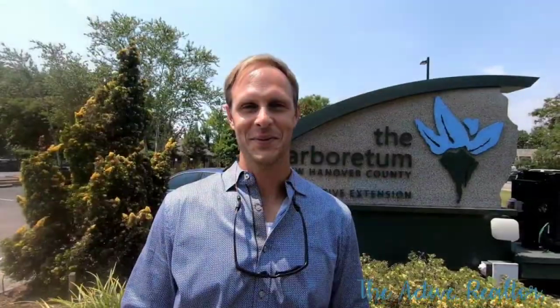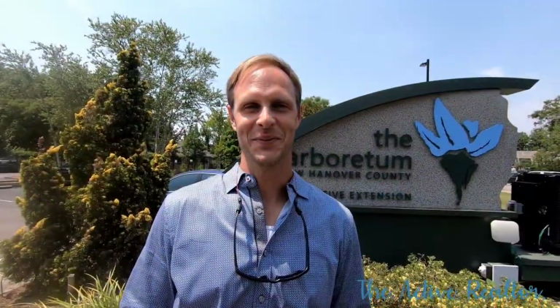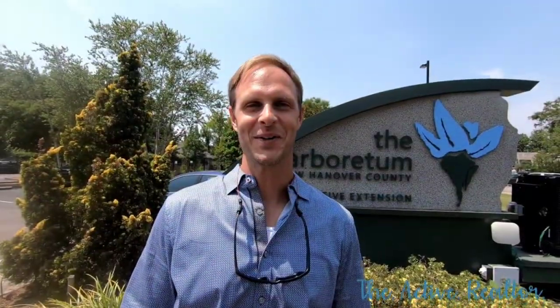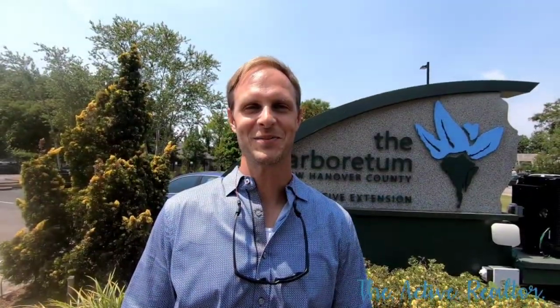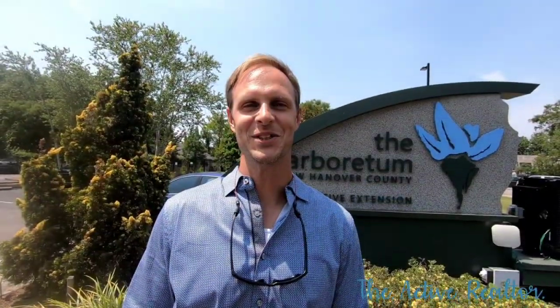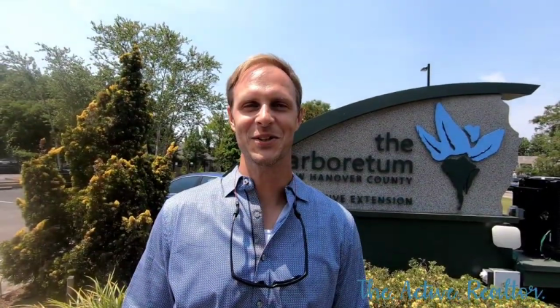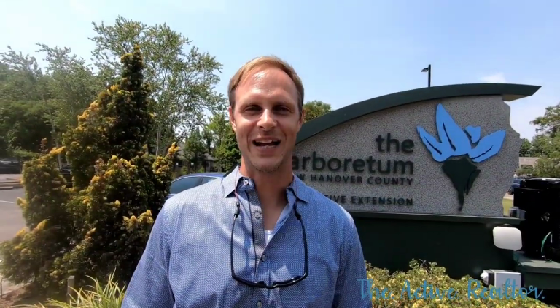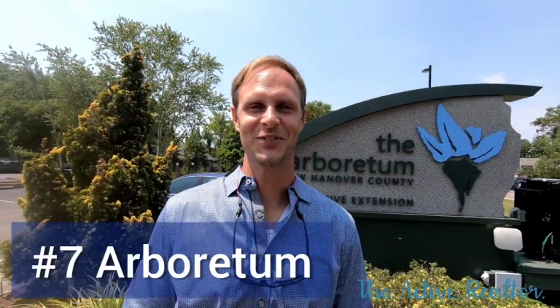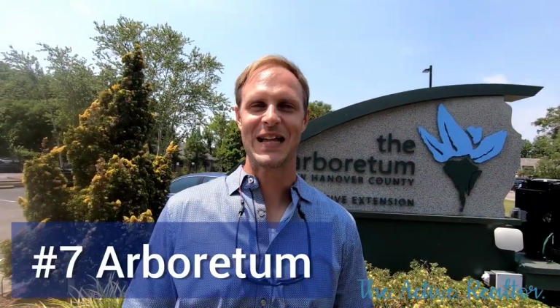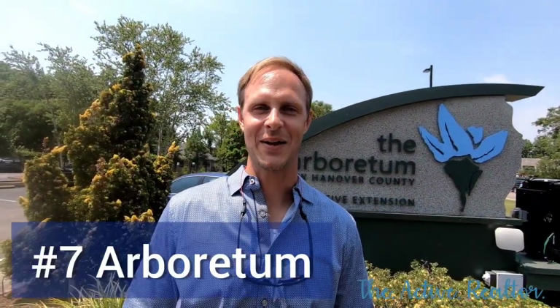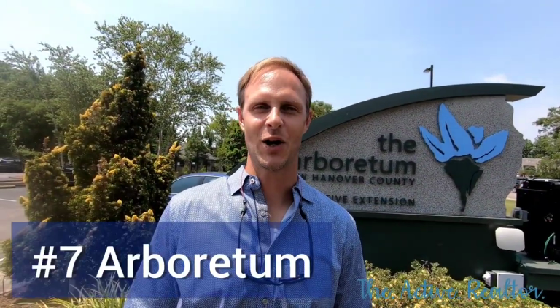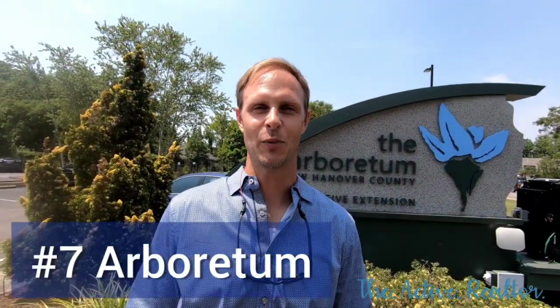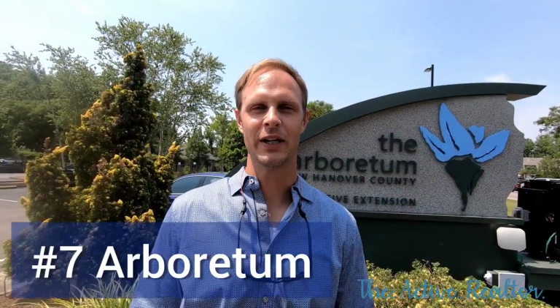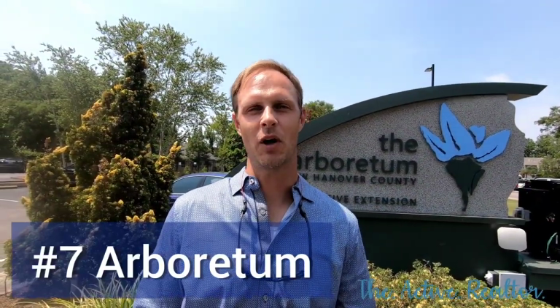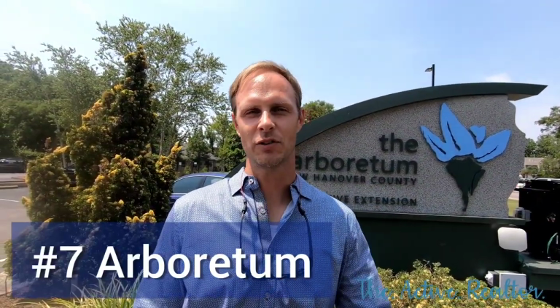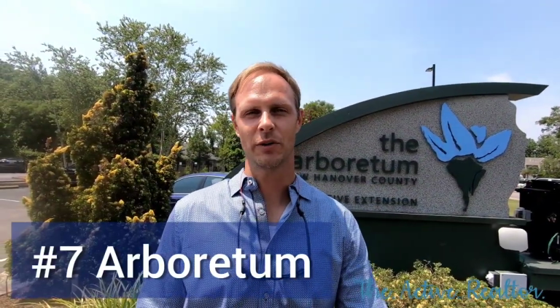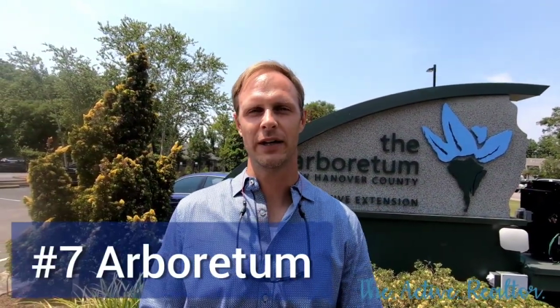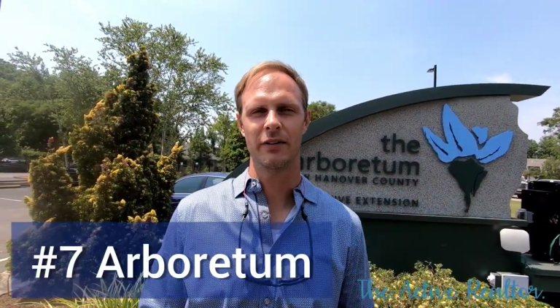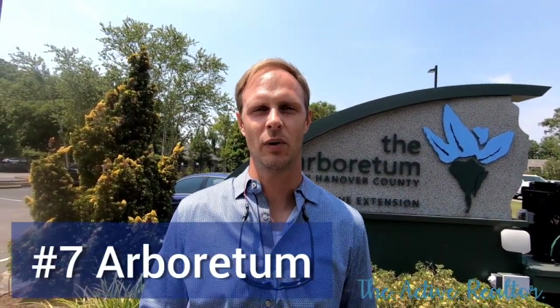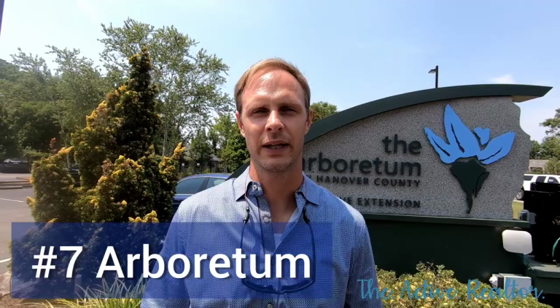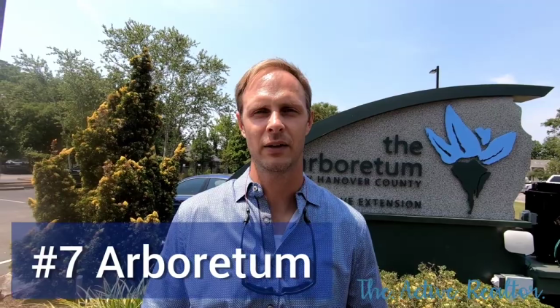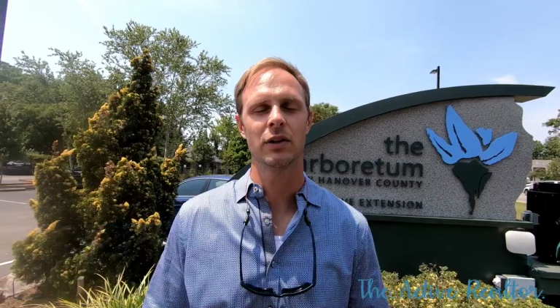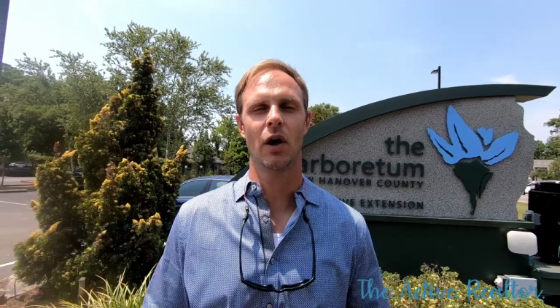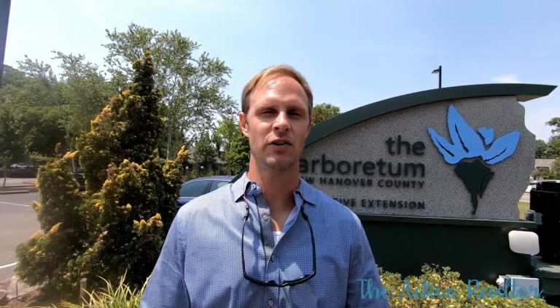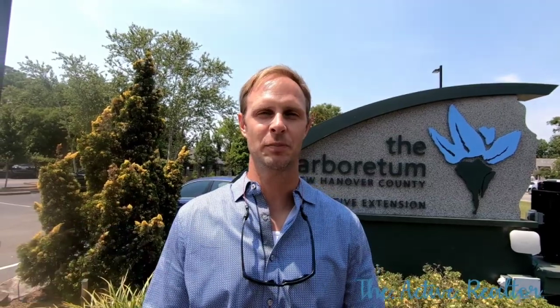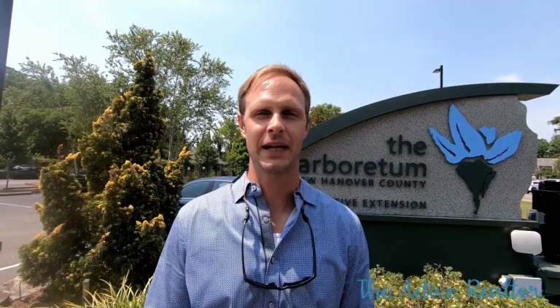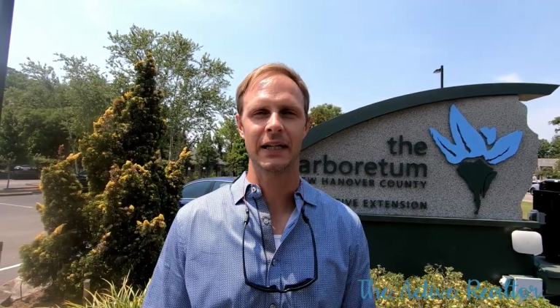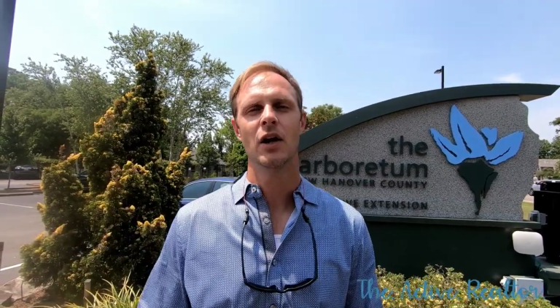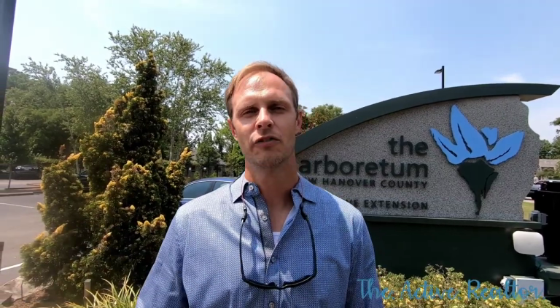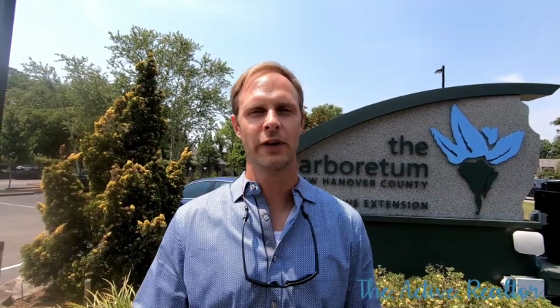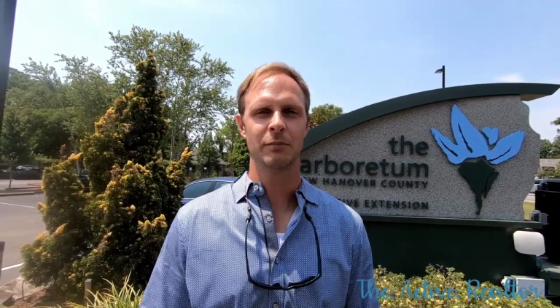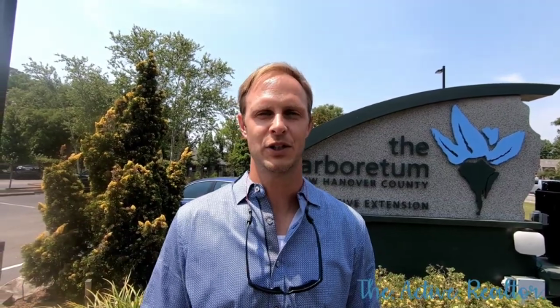Welcome to the New Hanover County Arboretum, also located off of Oleander — gardens aplenty, free admission.